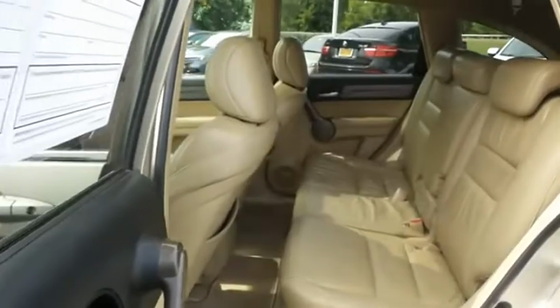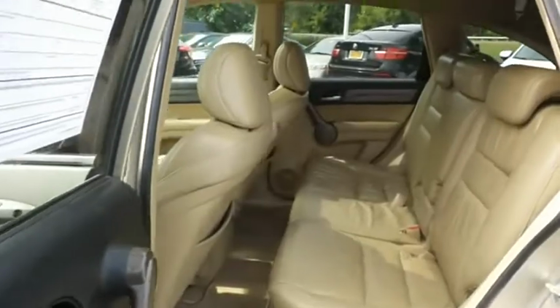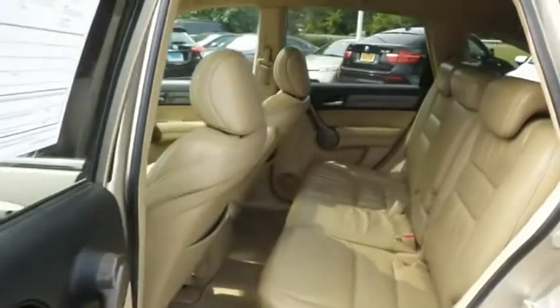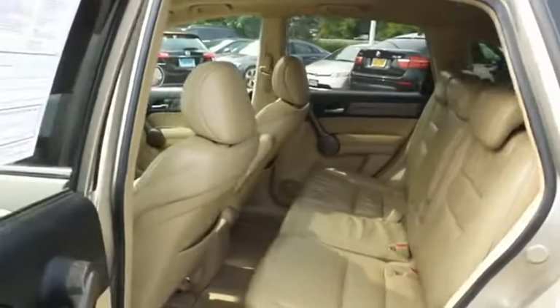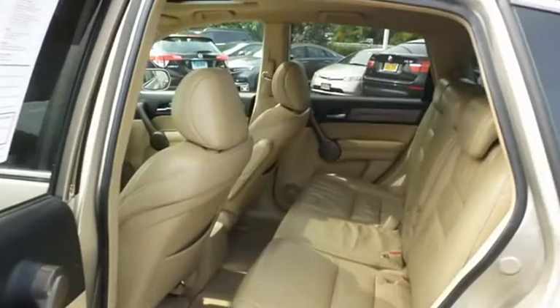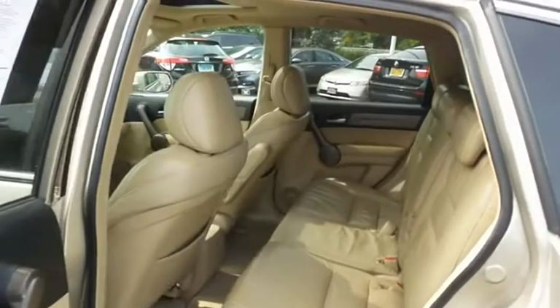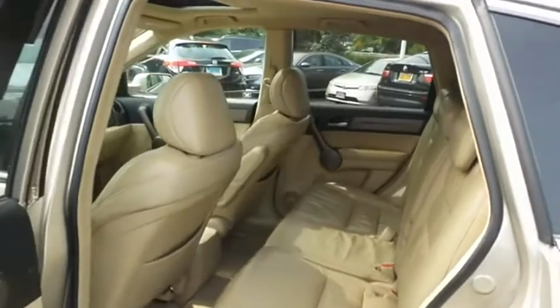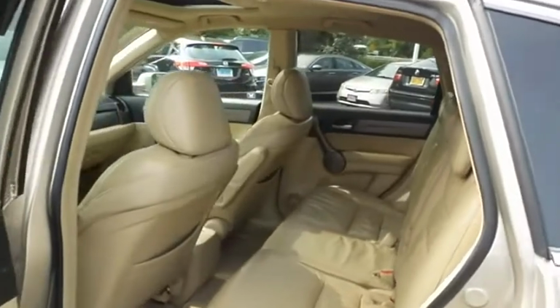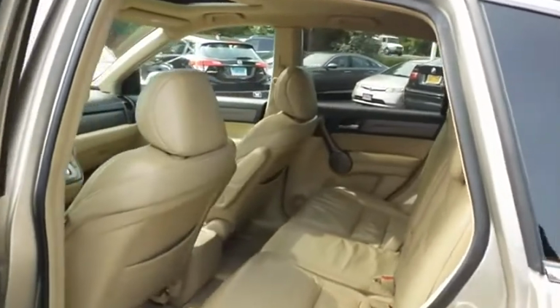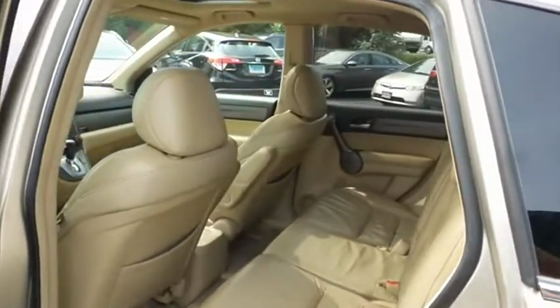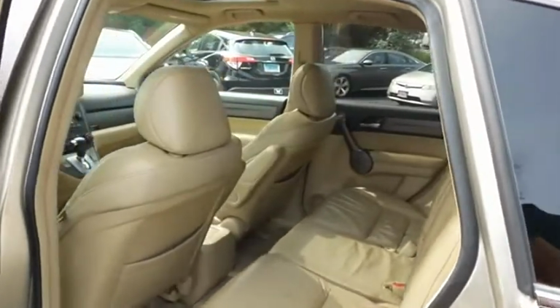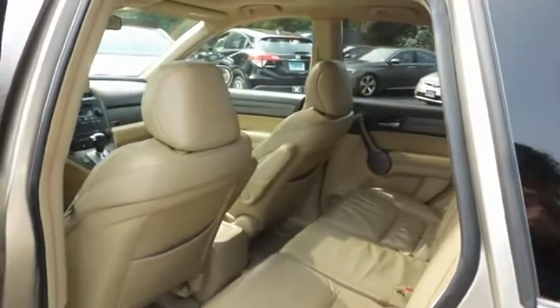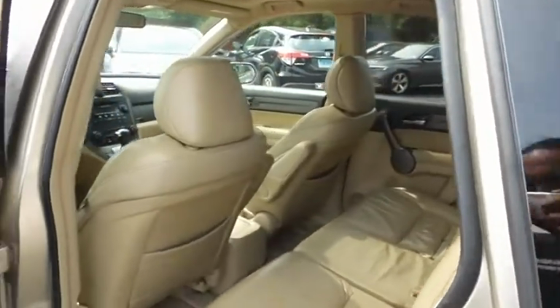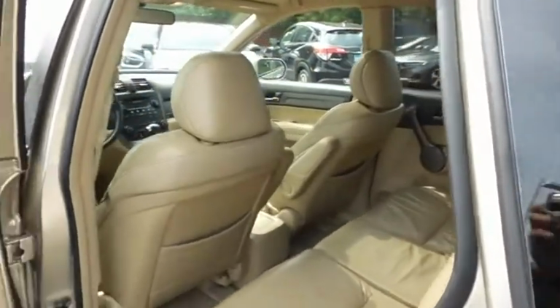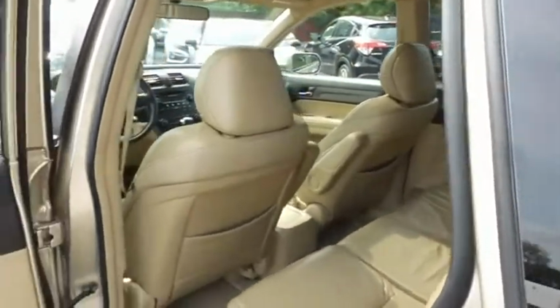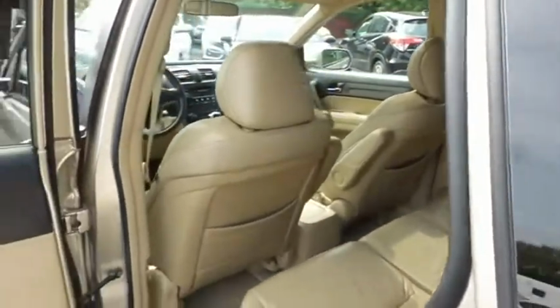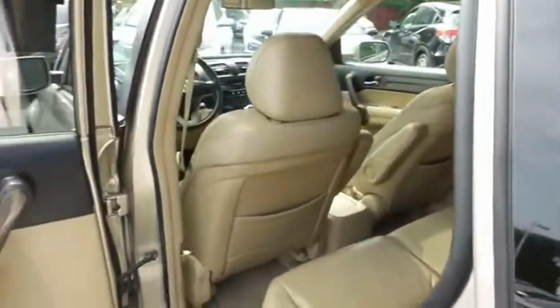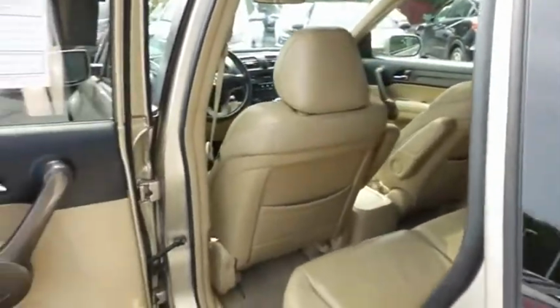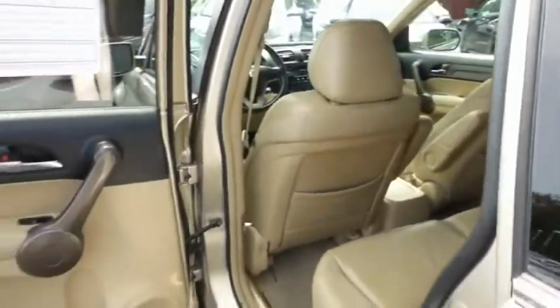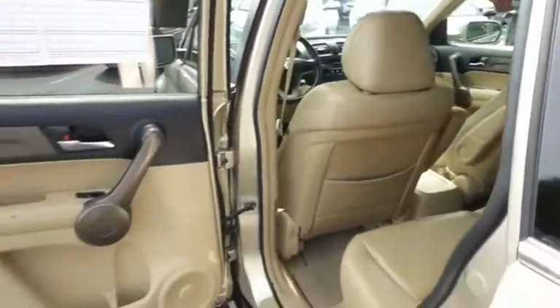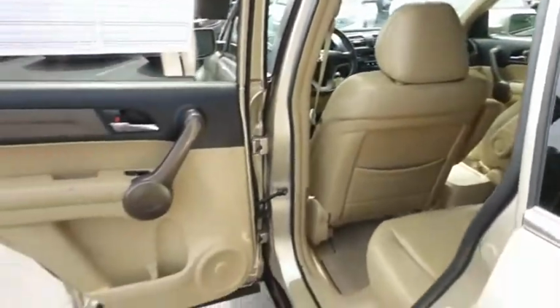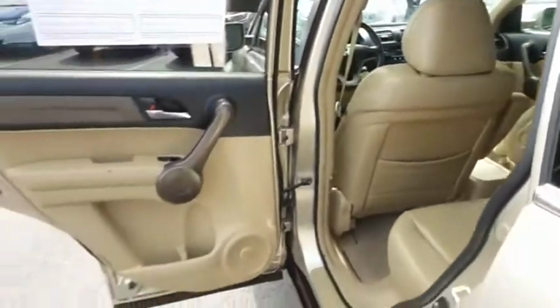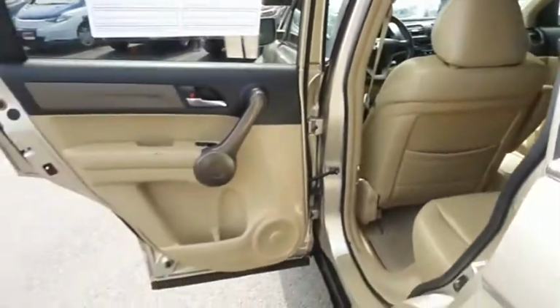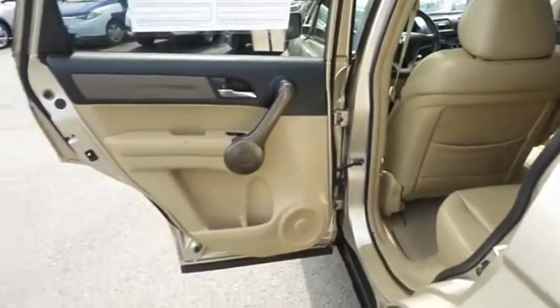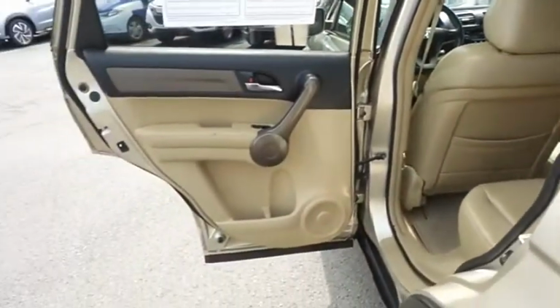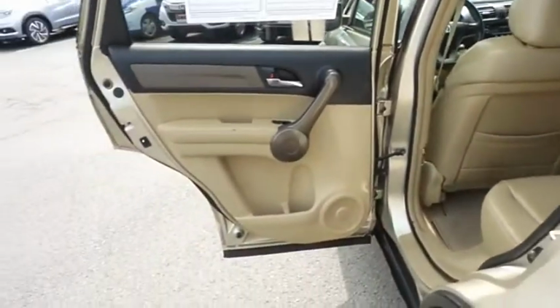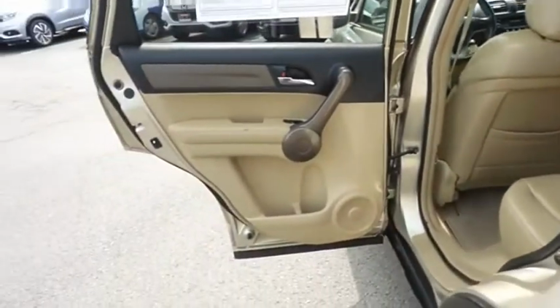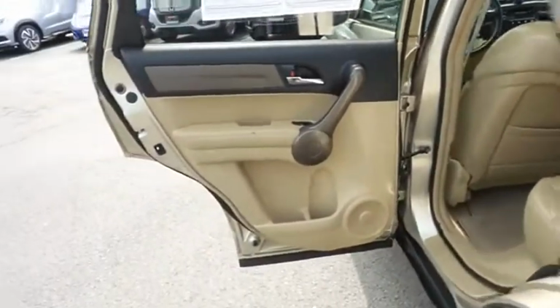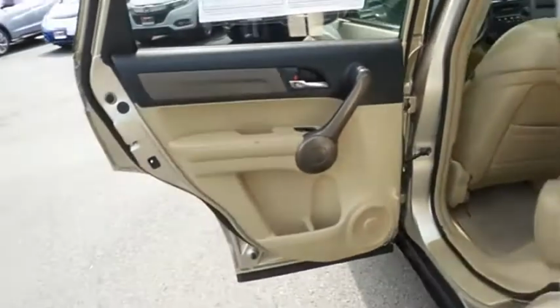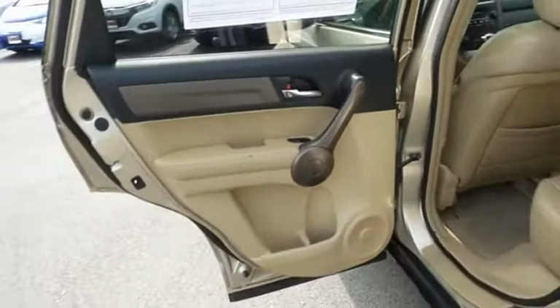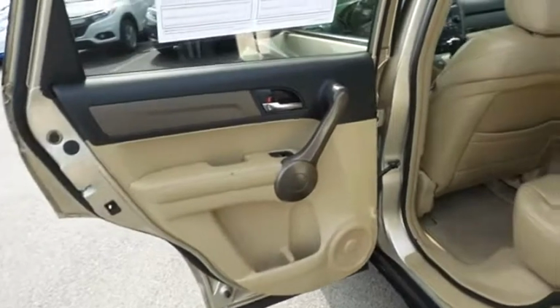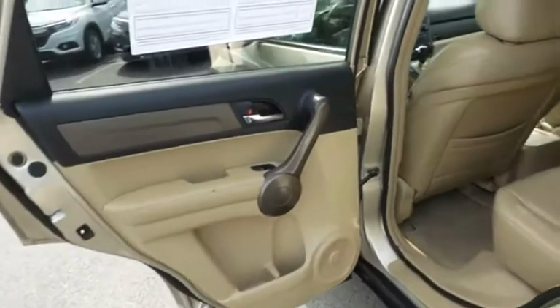This four-wheel drive SUV comfortably seats five with plenty of rear passenger space.